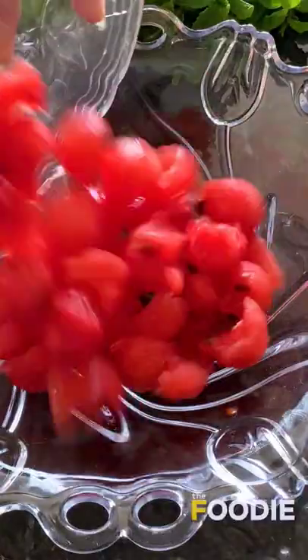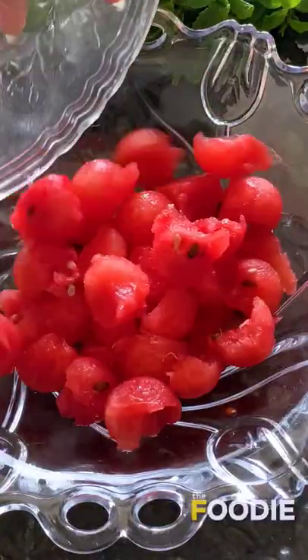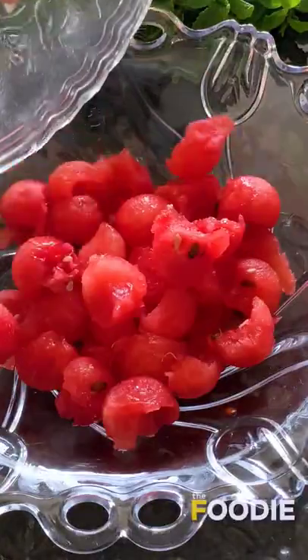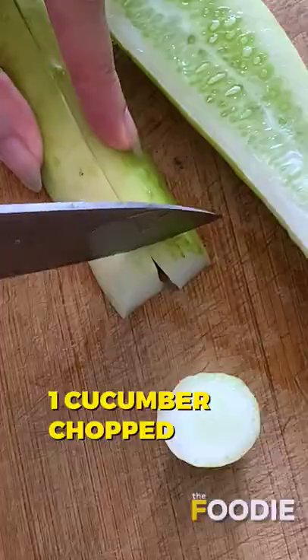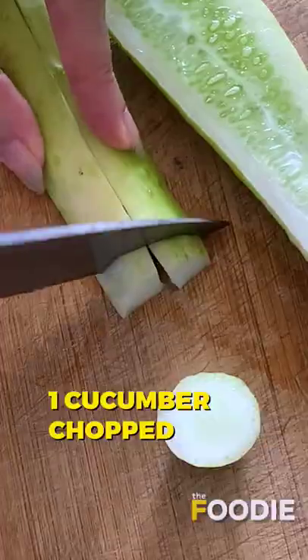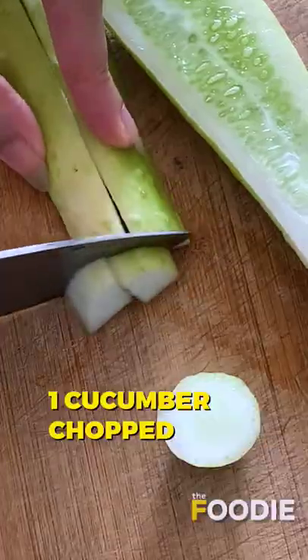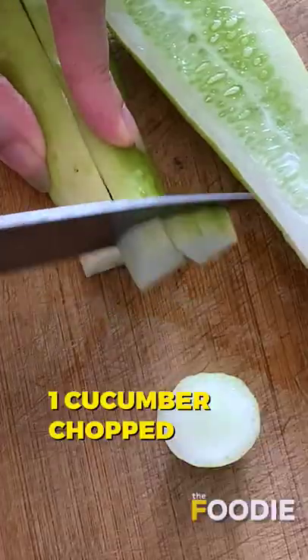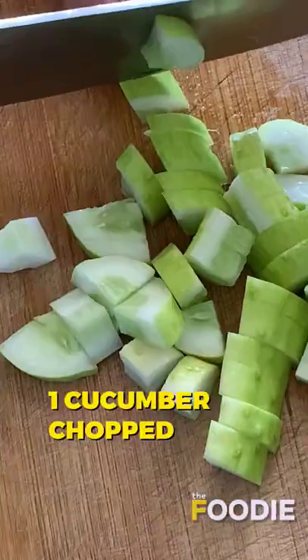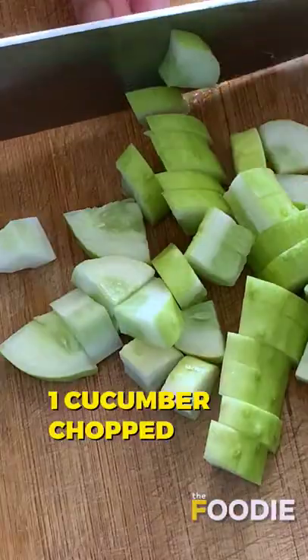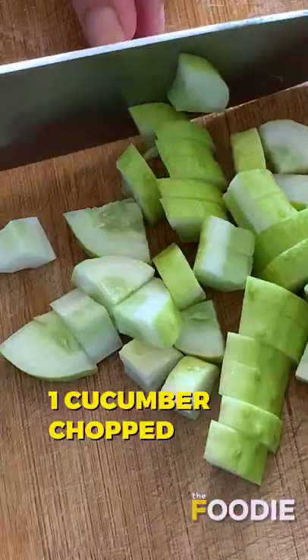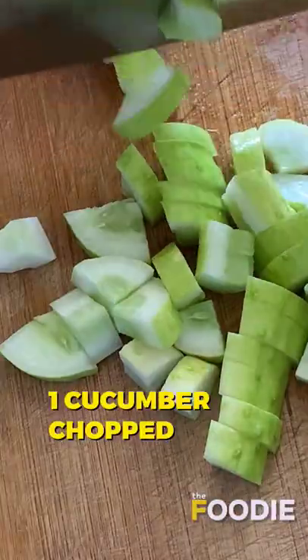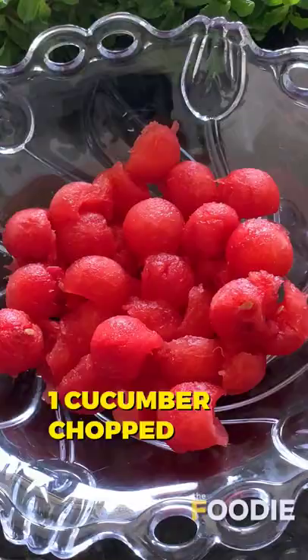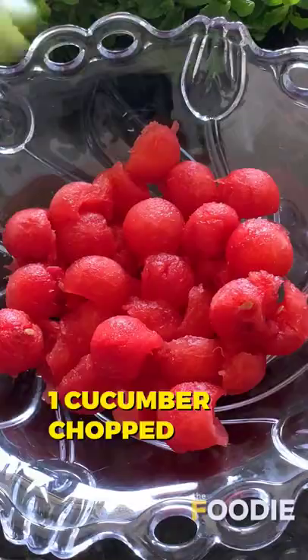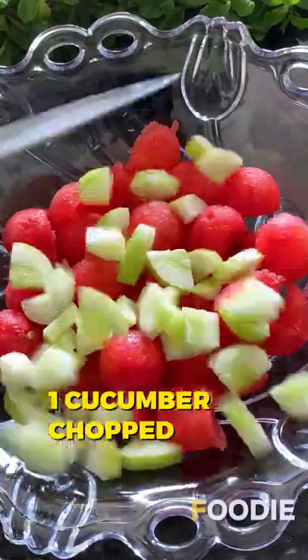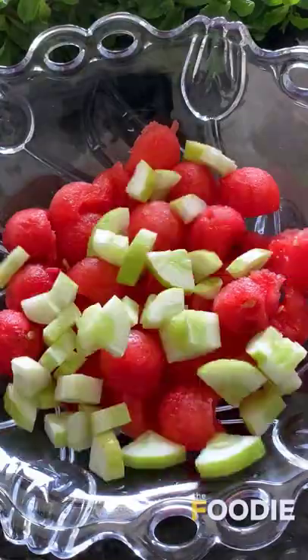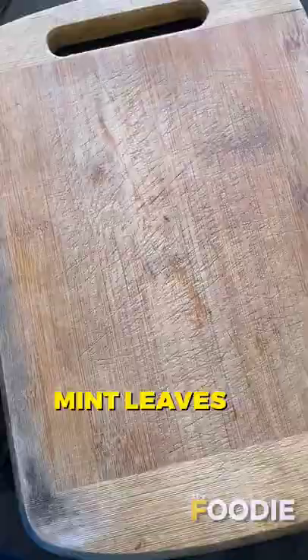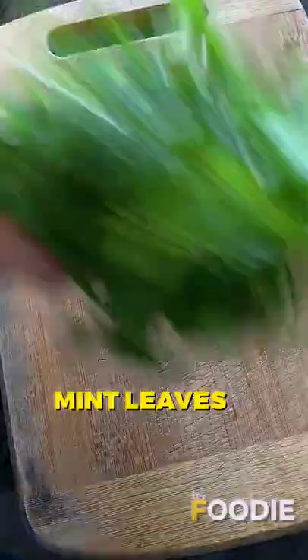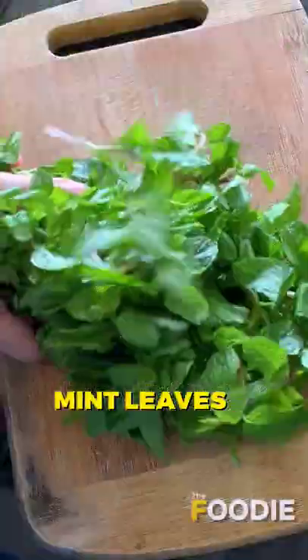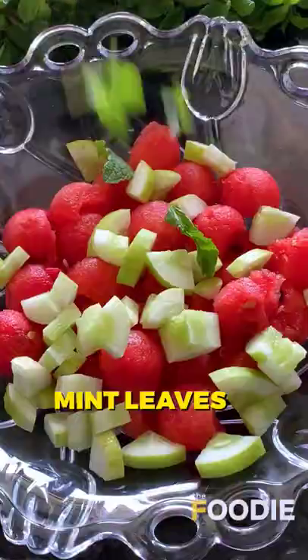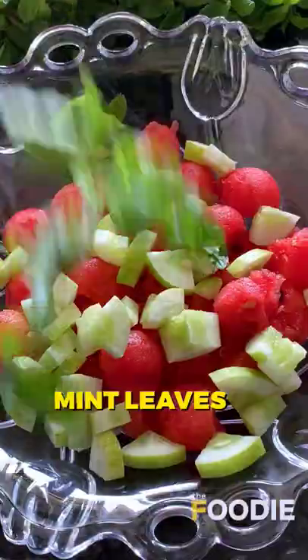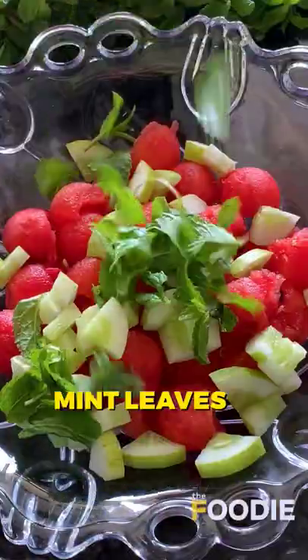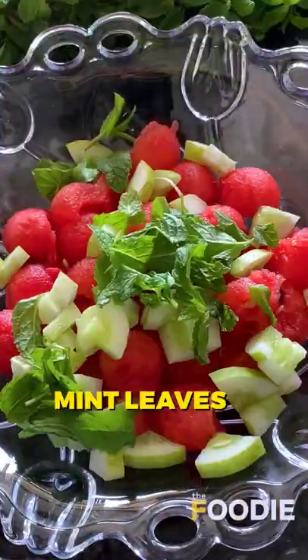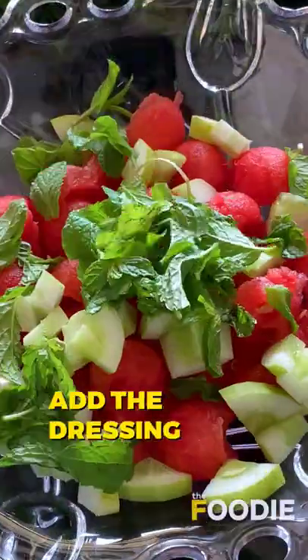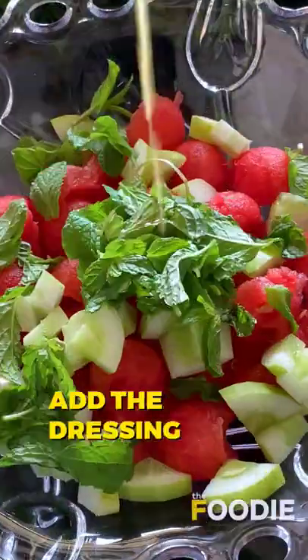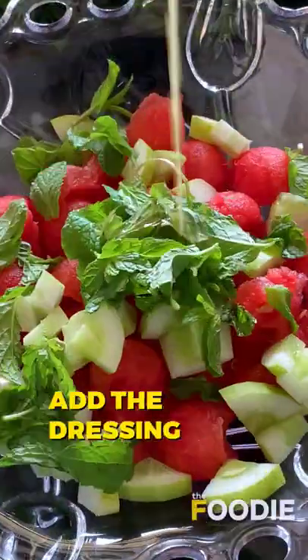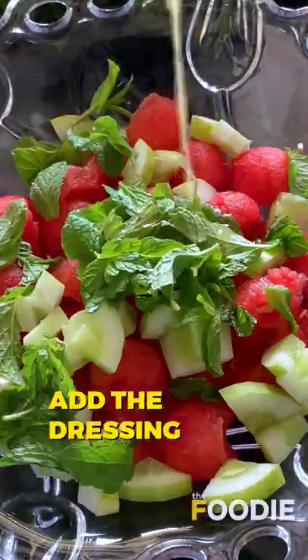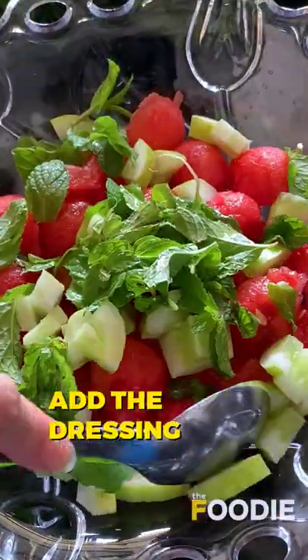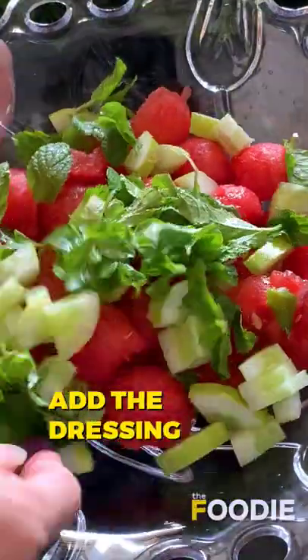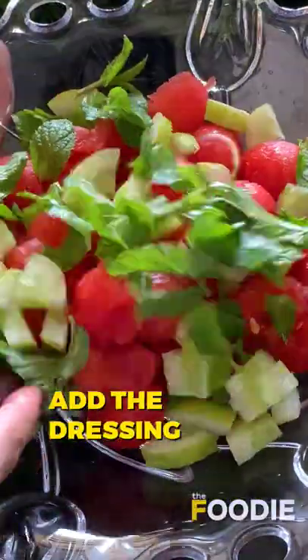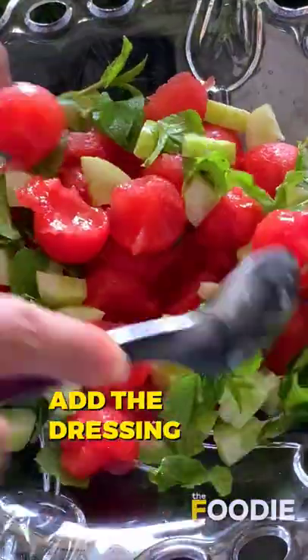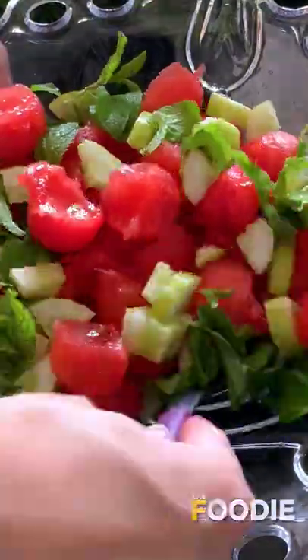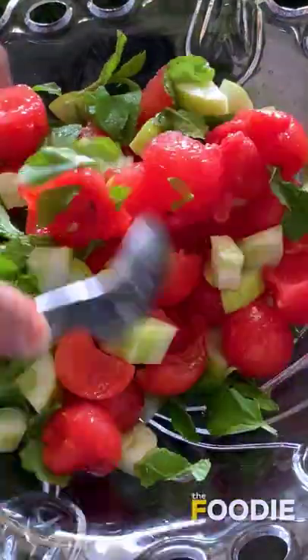To the watermelon, add chopped cucumbers and mint leaves for more coolness. Add the dressing and toss well.